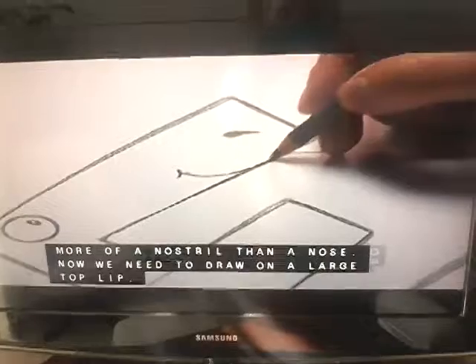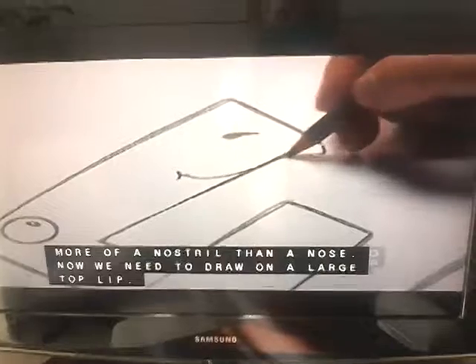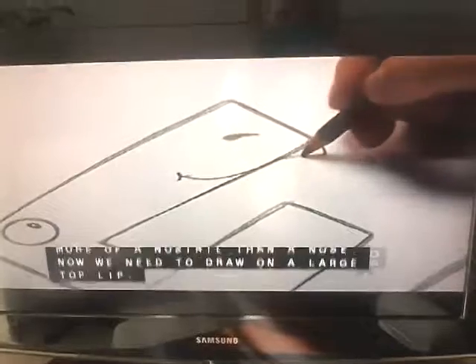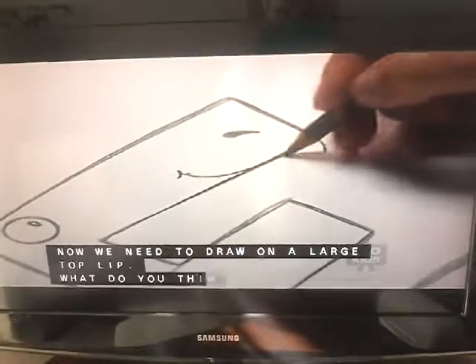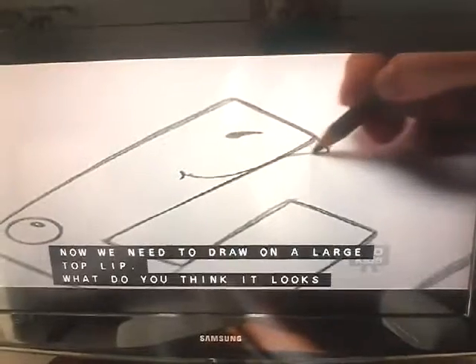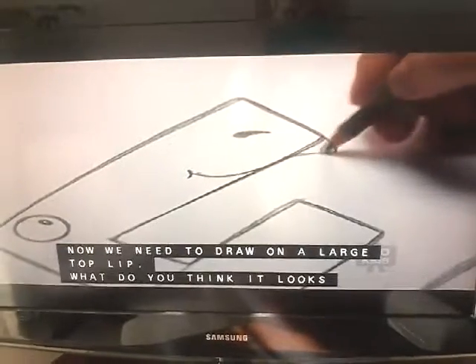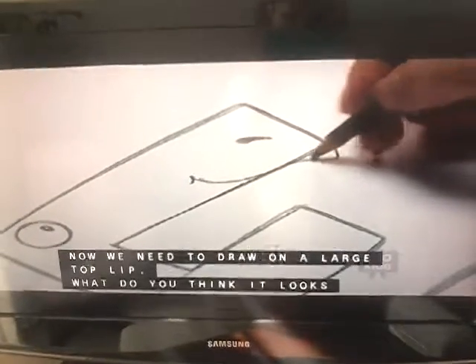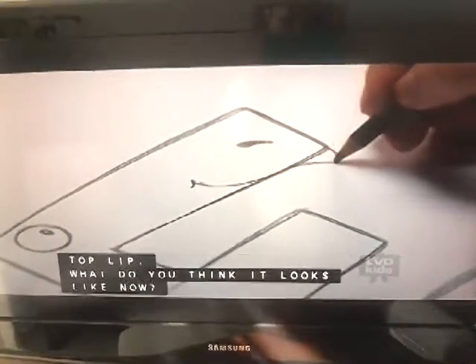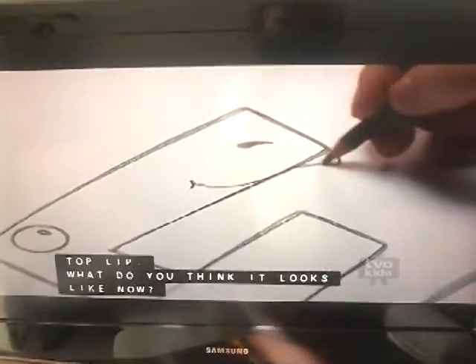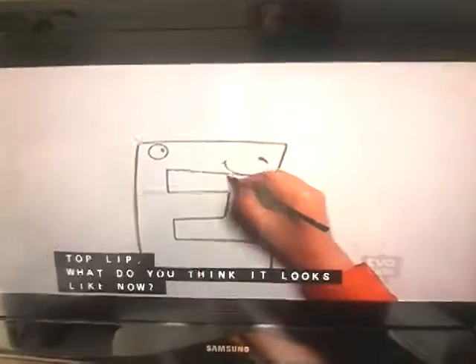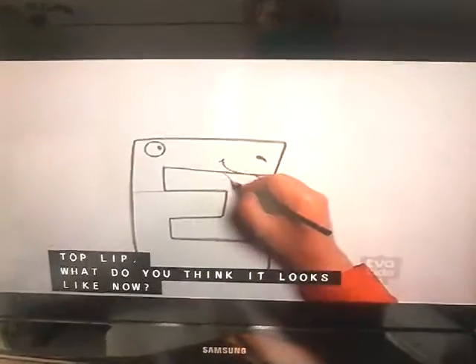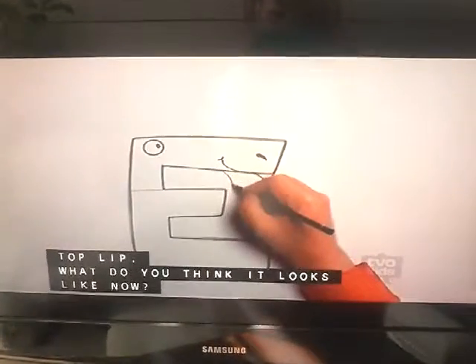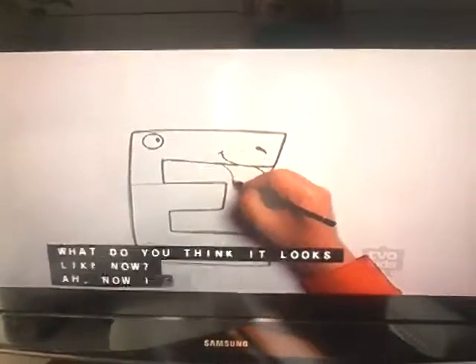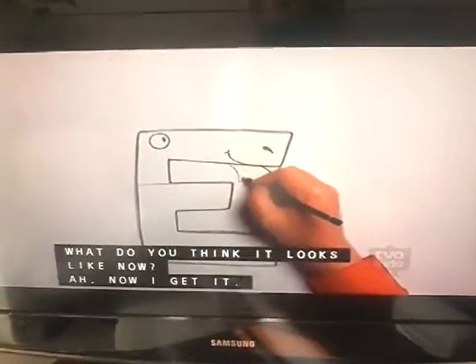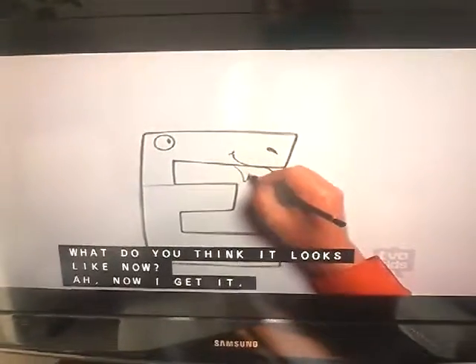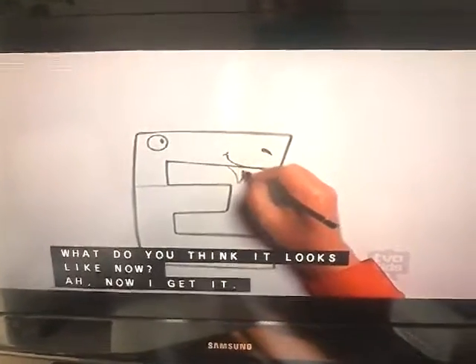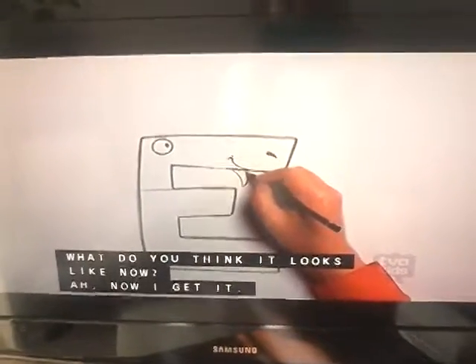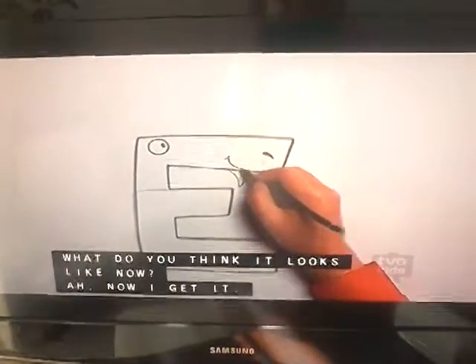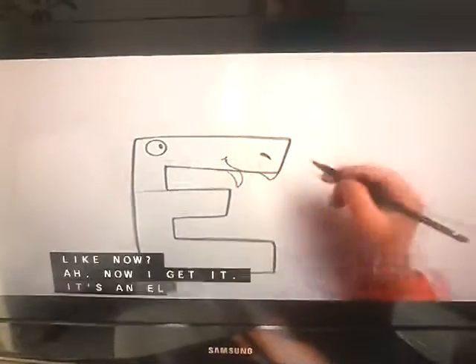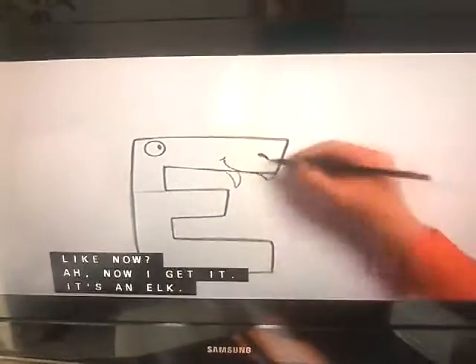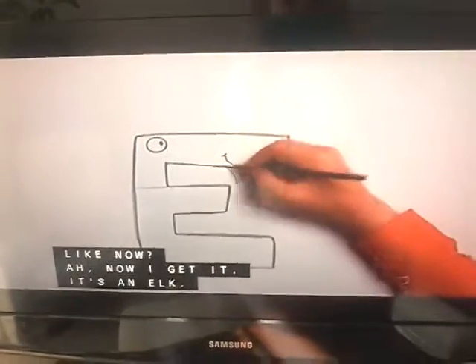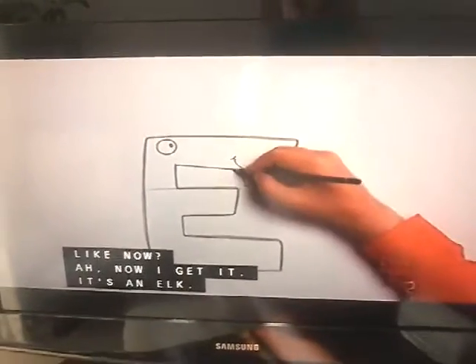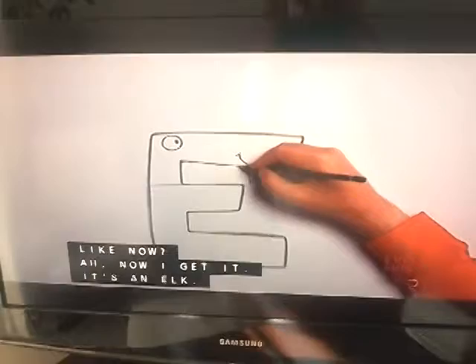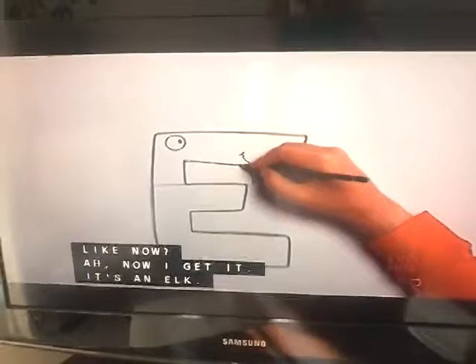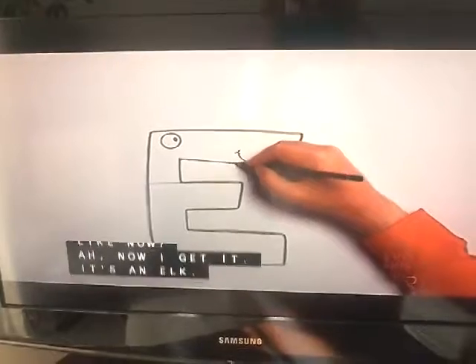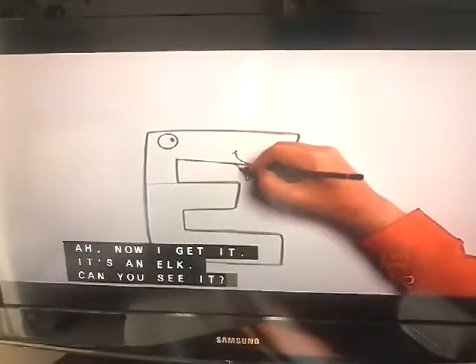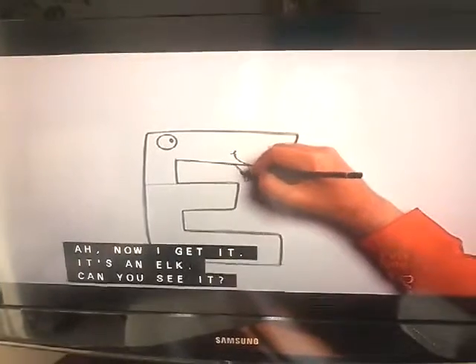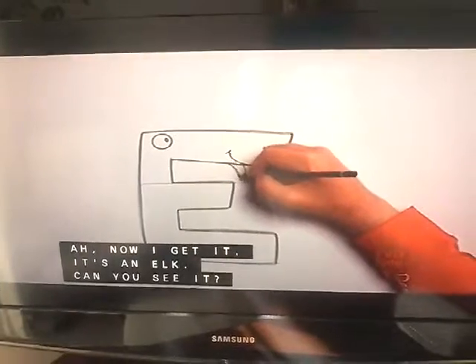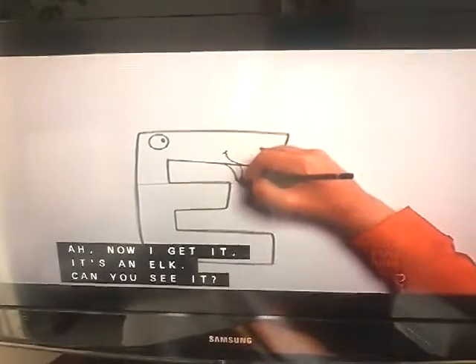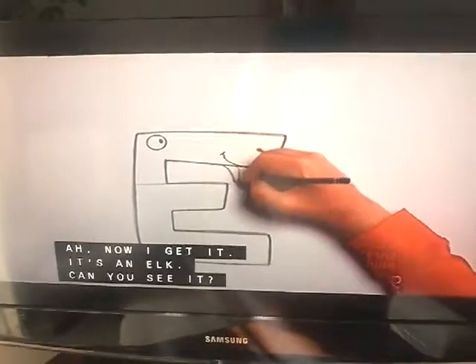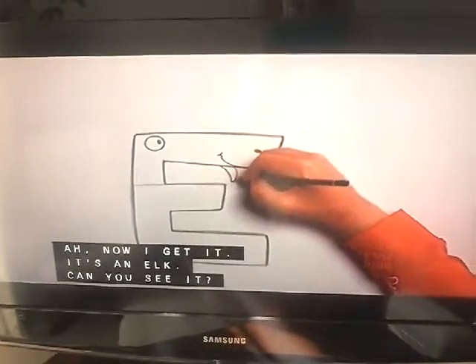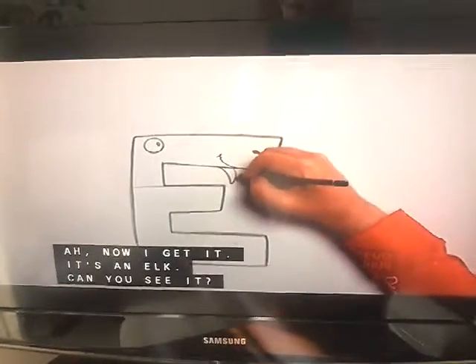What do you think it looks like now? Now I get it. It's an elk! Can you see it? Yeah.